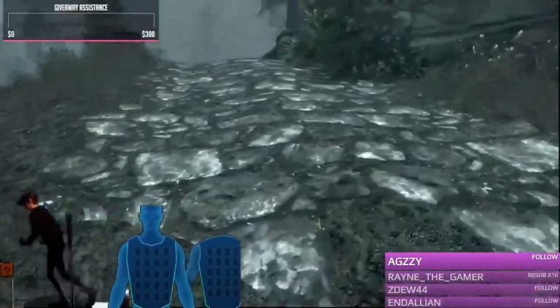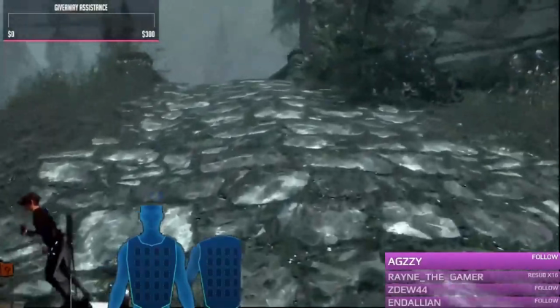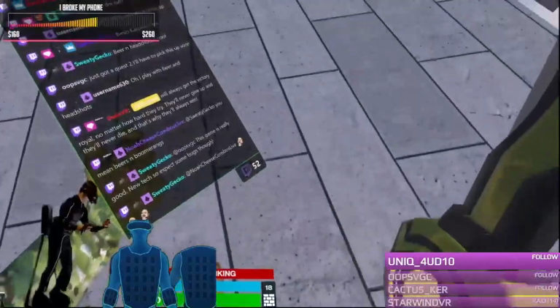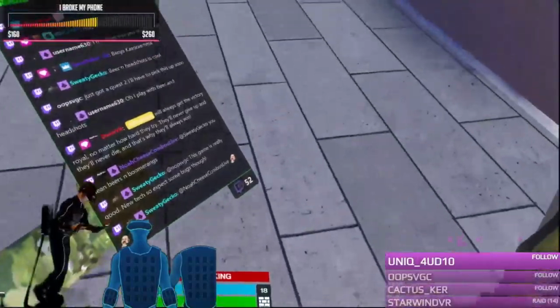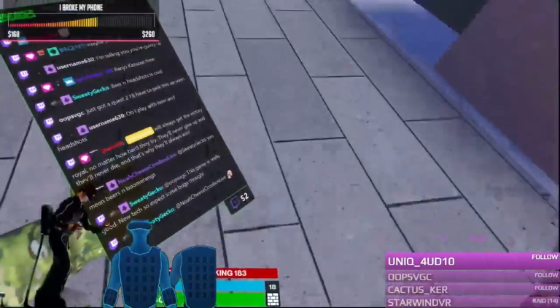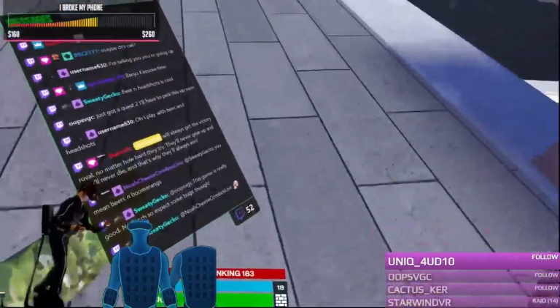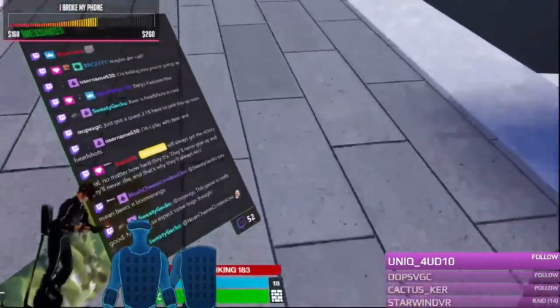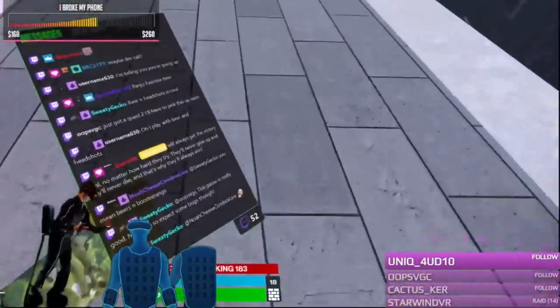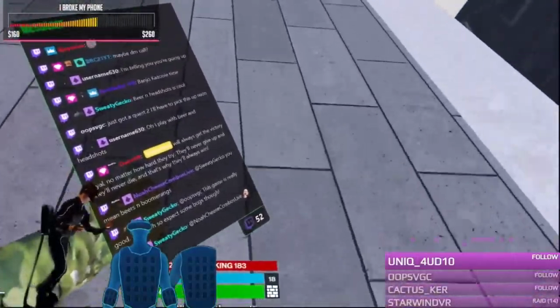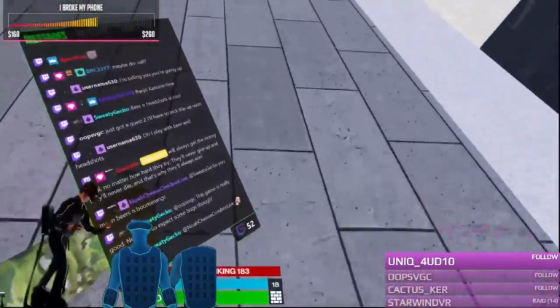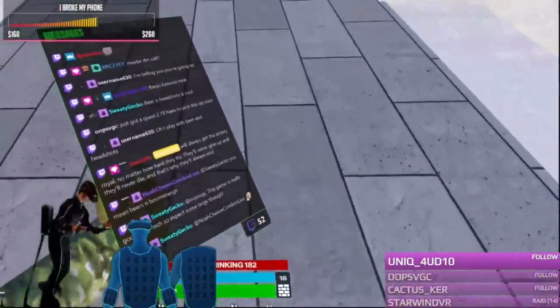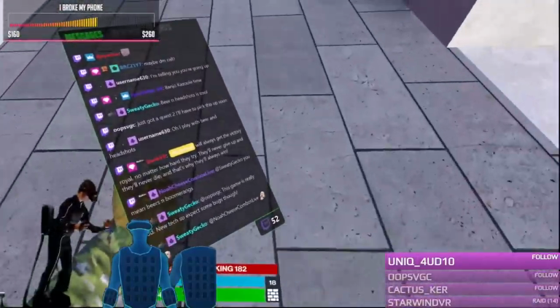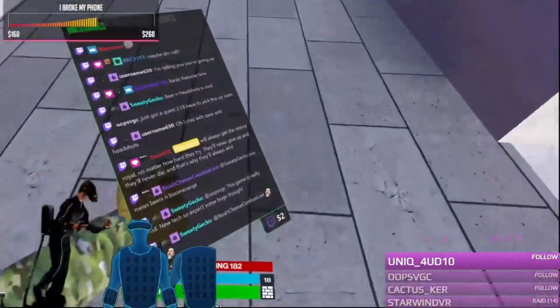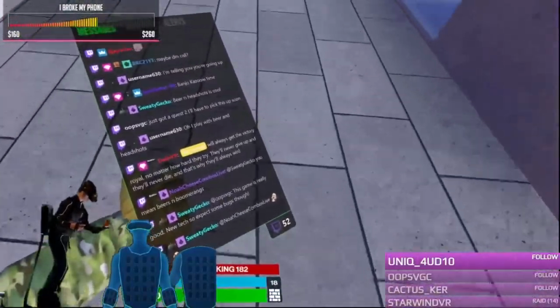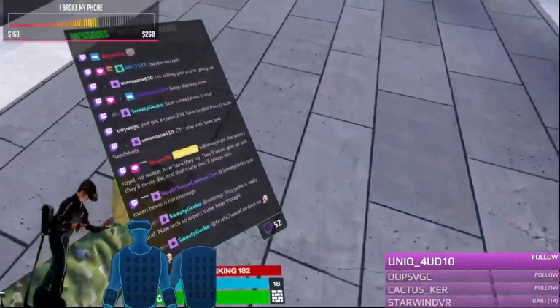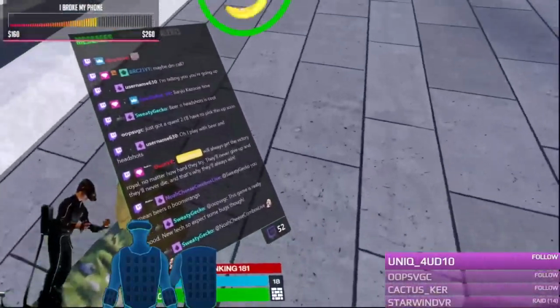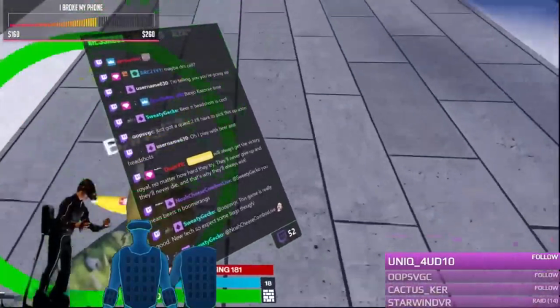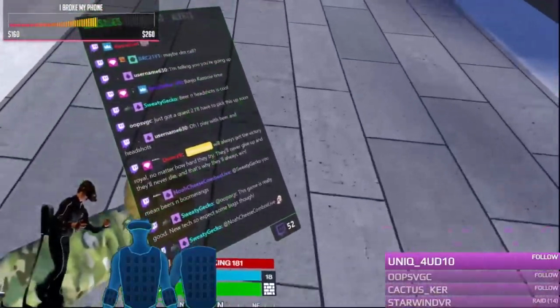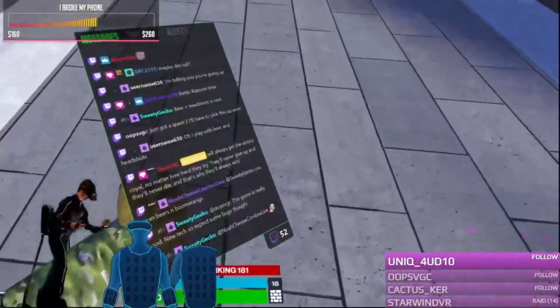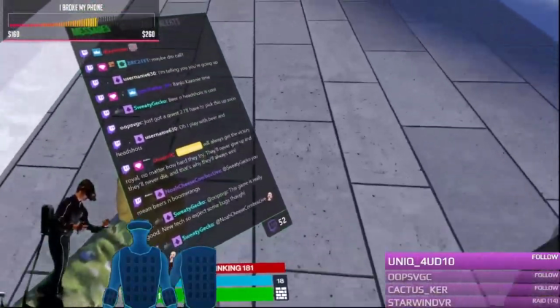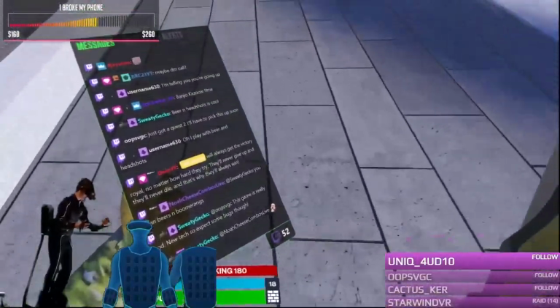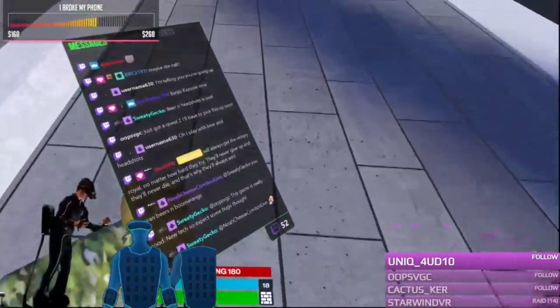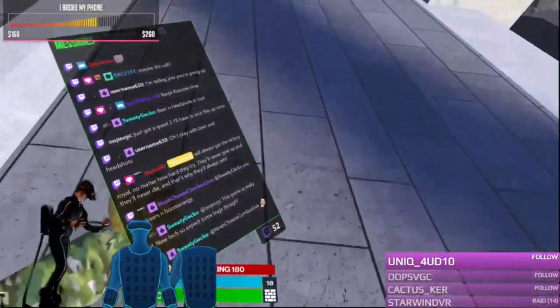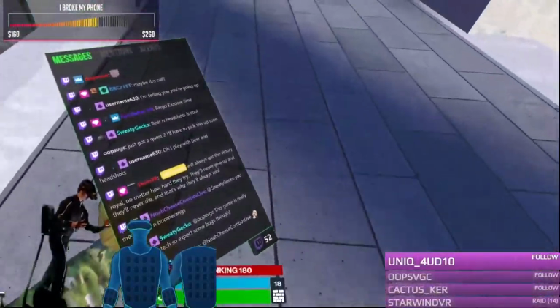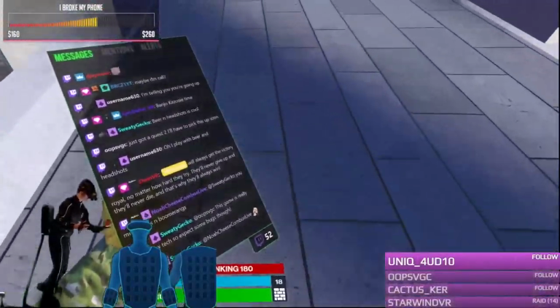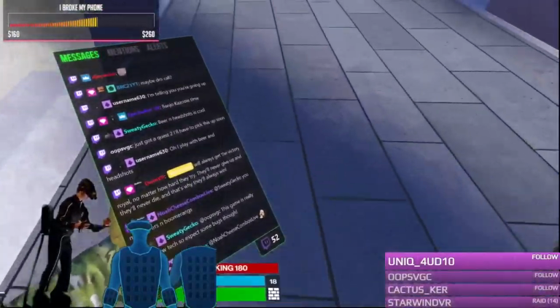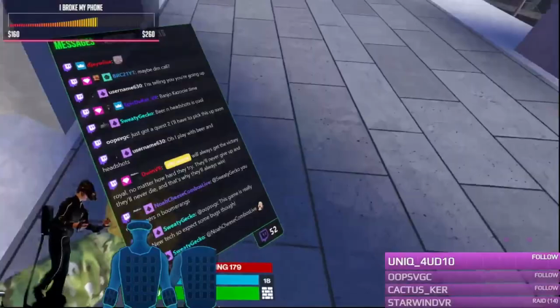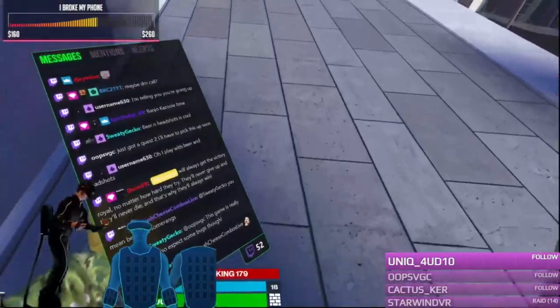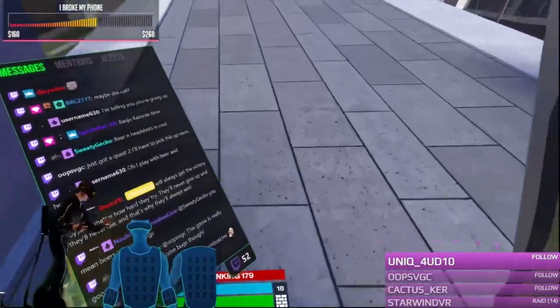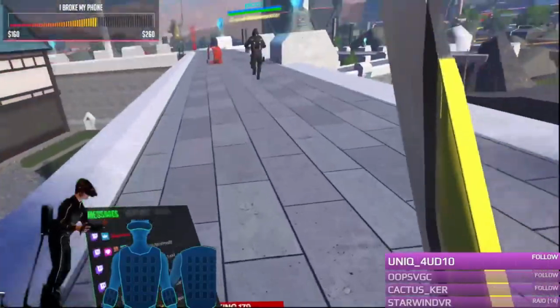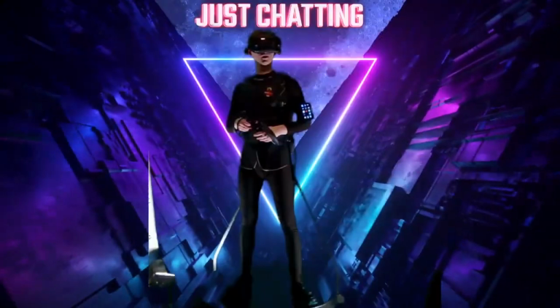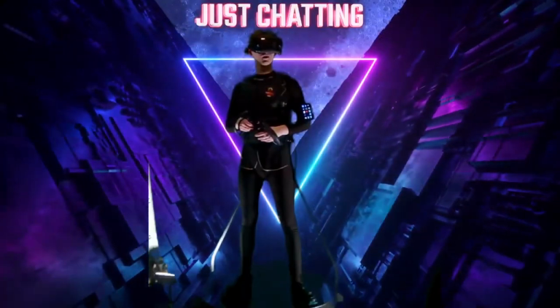Now, many people are asking: what exactly is a Catwalk C? Well, in short, it's plastic and metal put together that allows you to walk in VR — and no, it doesn't have anything to do with actual cats.